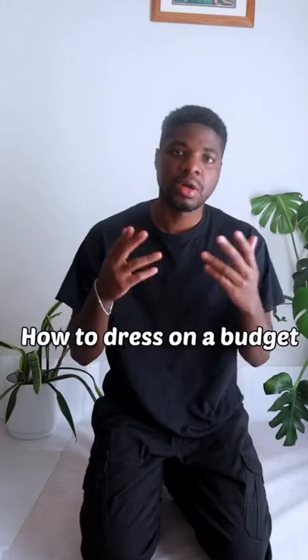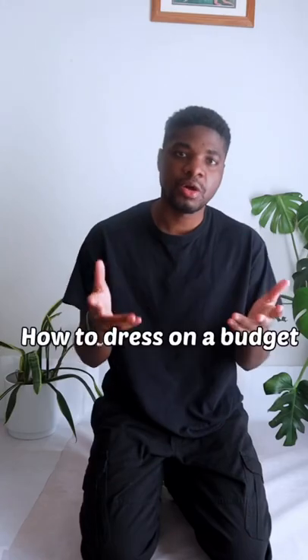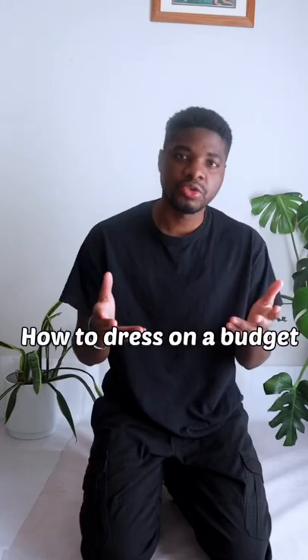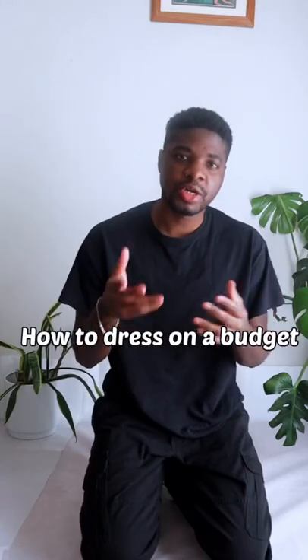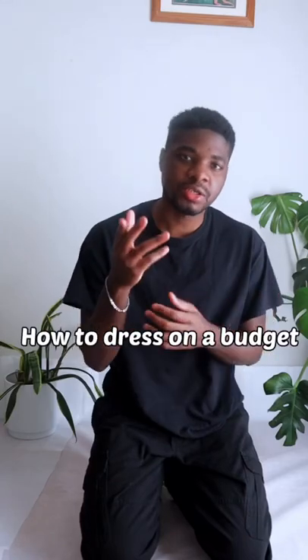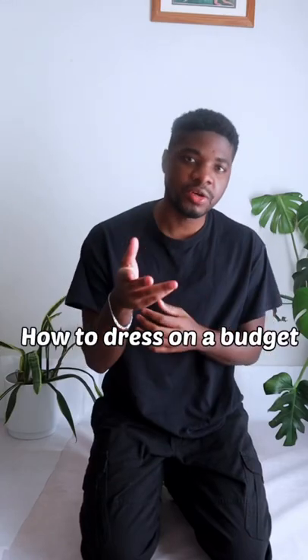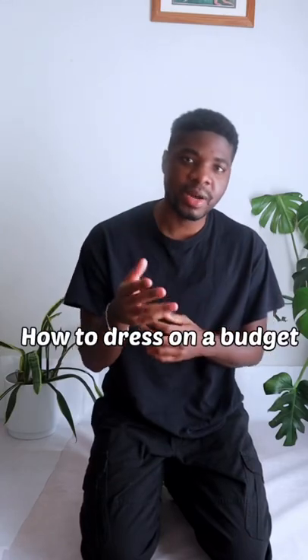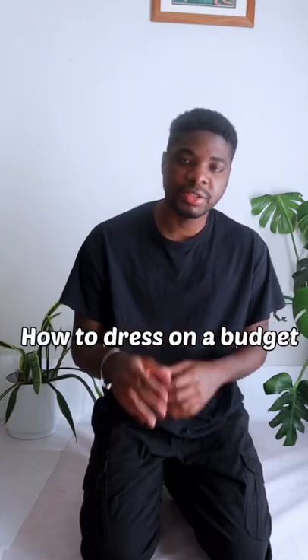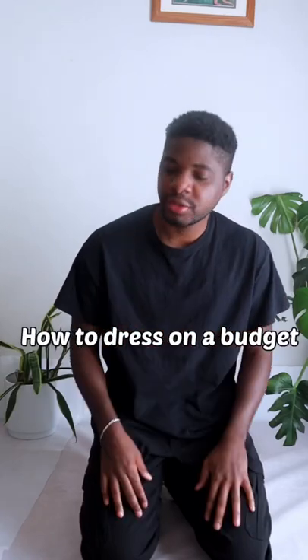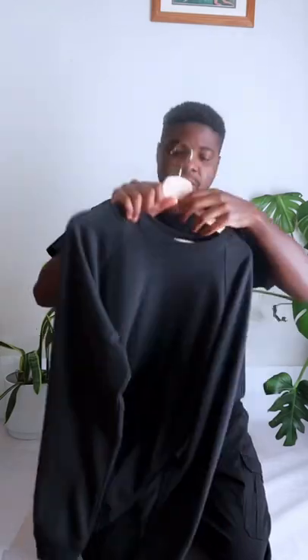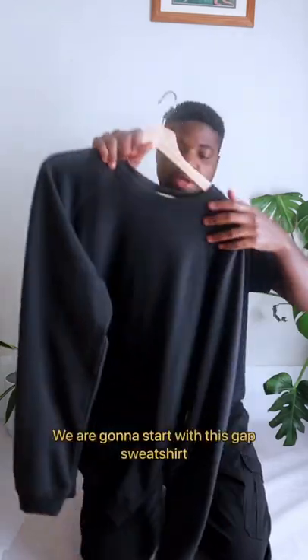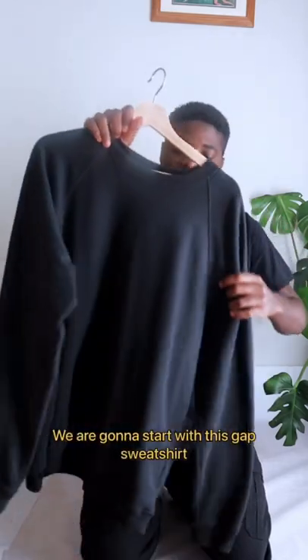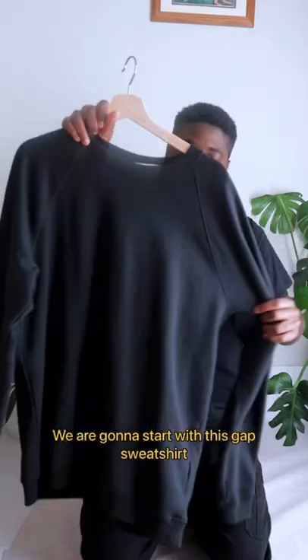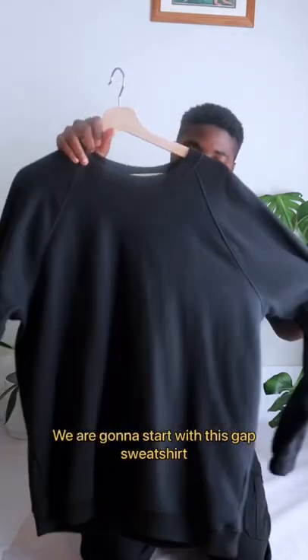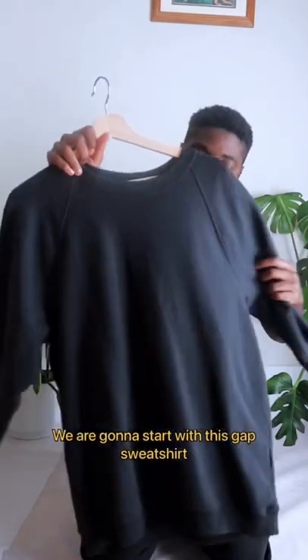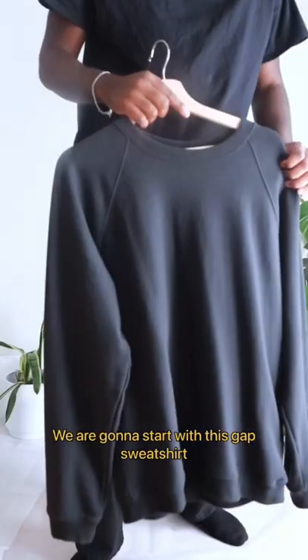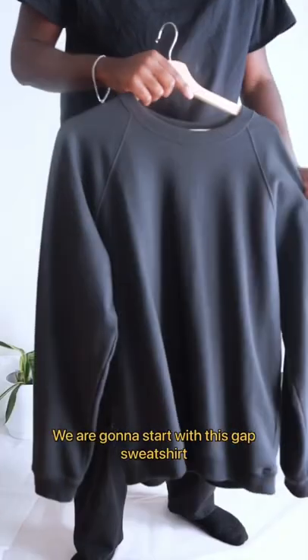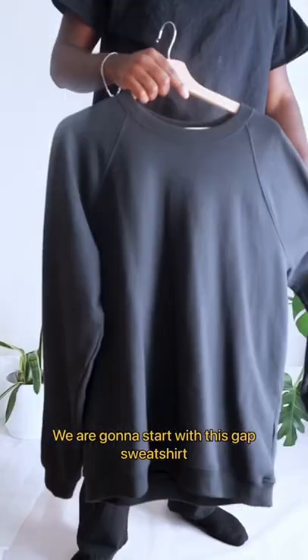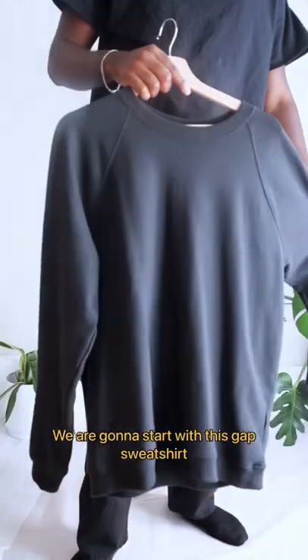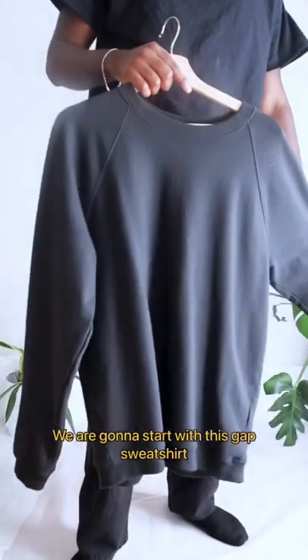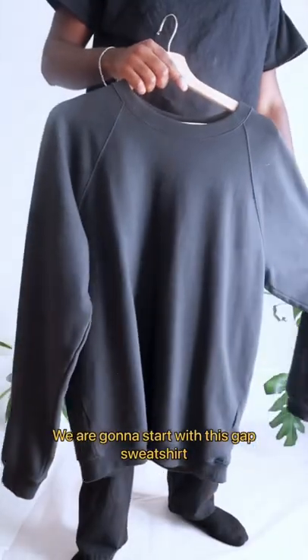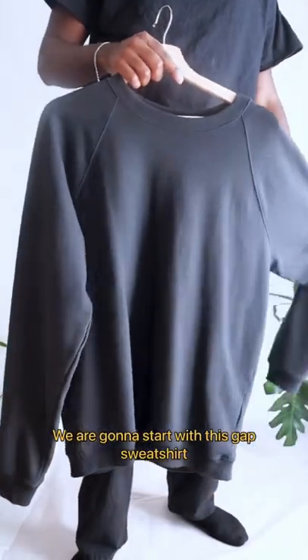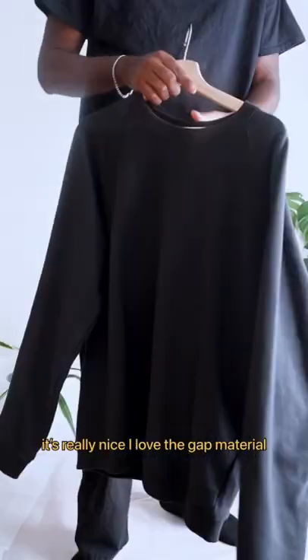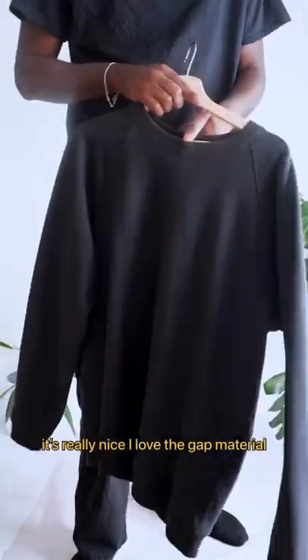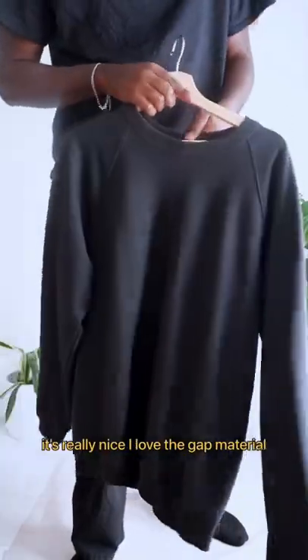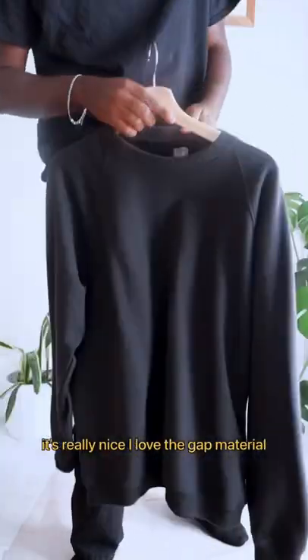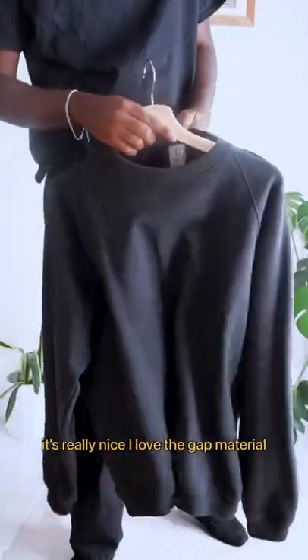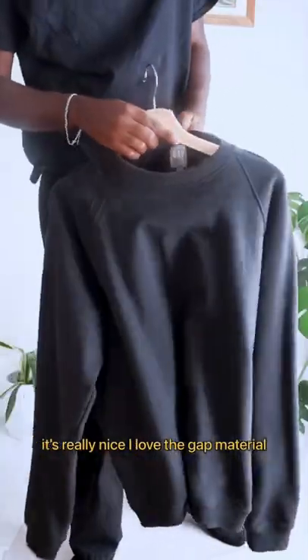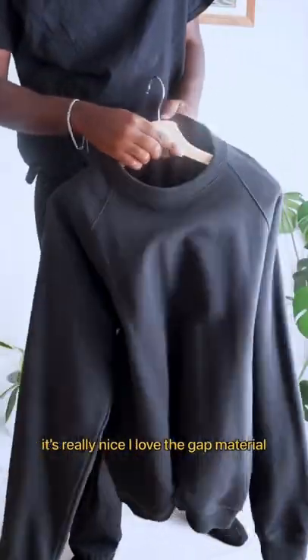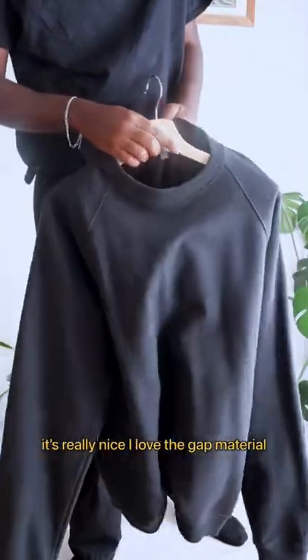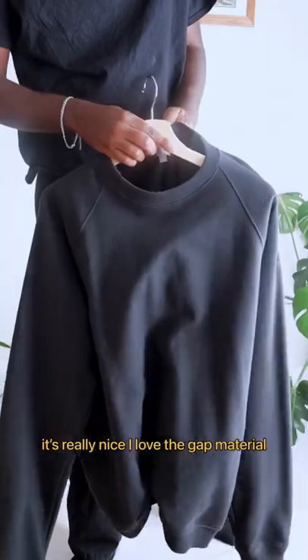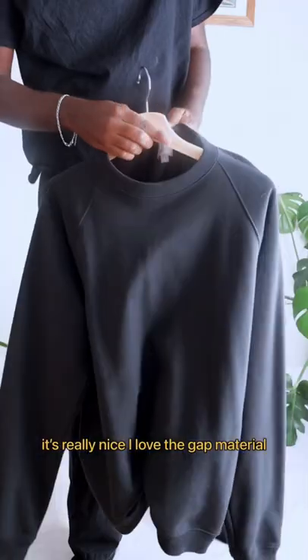How to dress on a budget. I'm going to start with this Gap sweatshirt. It's really nice — I love the Gap material.